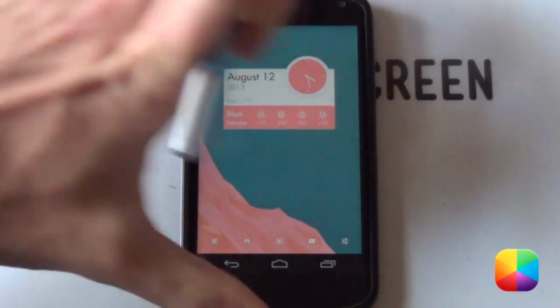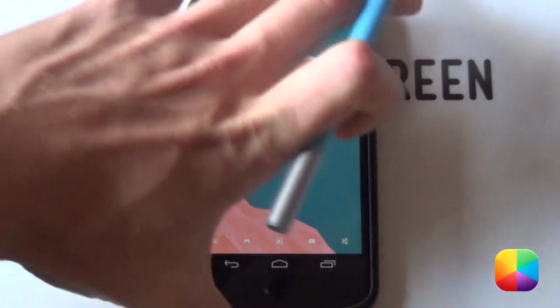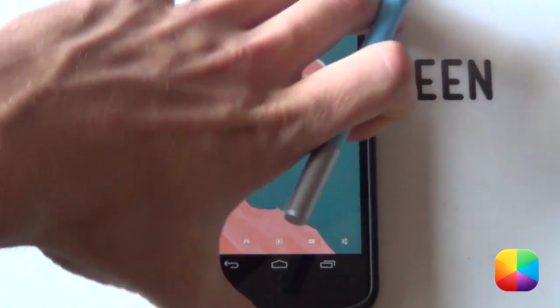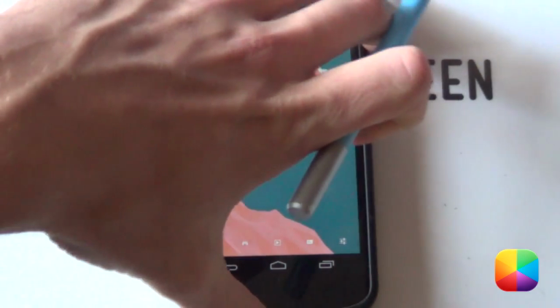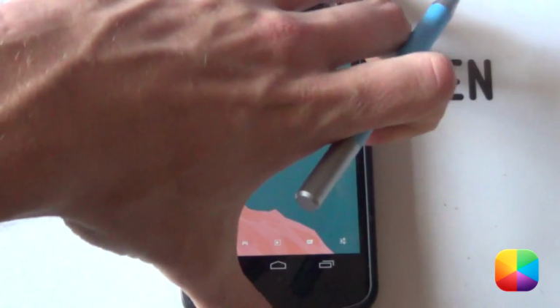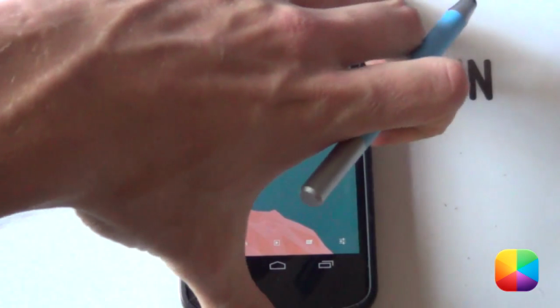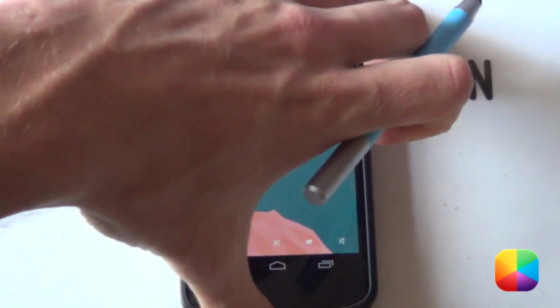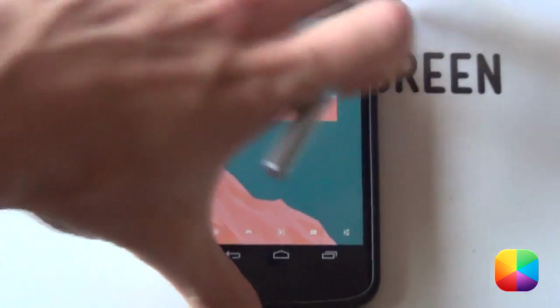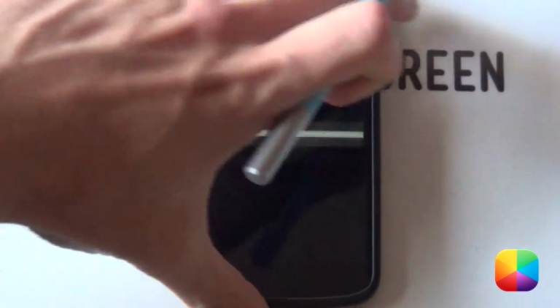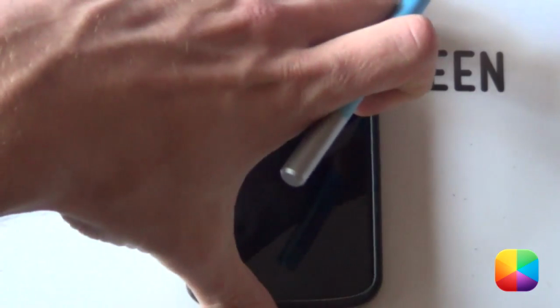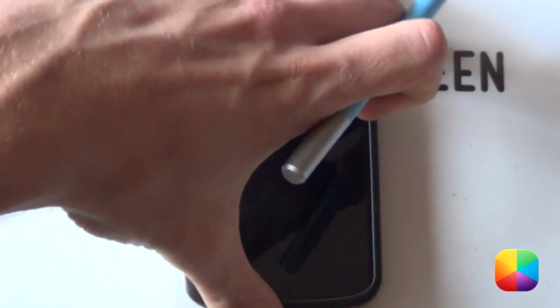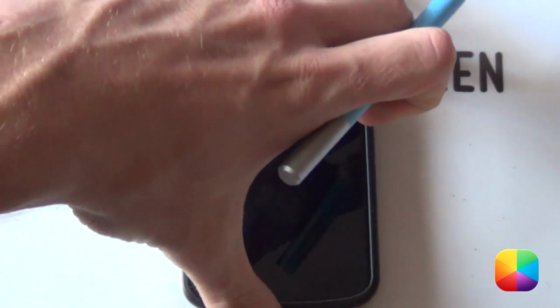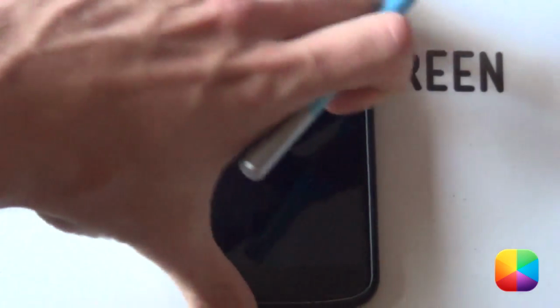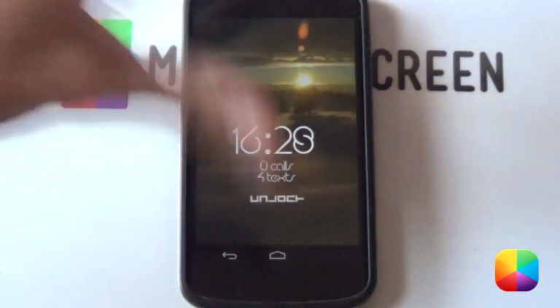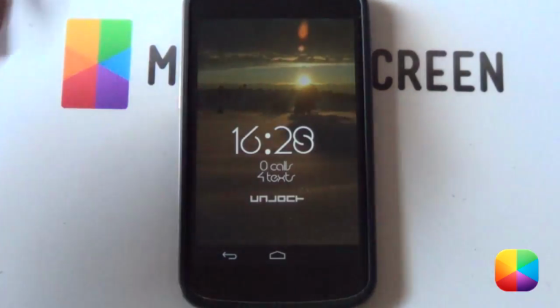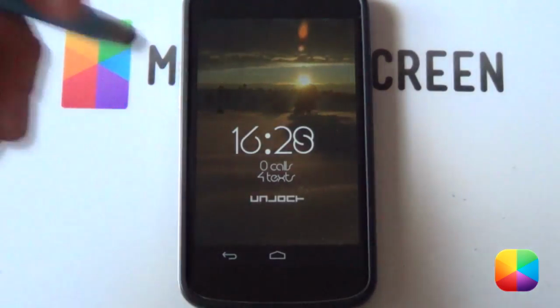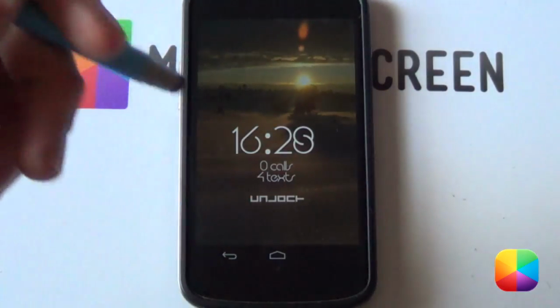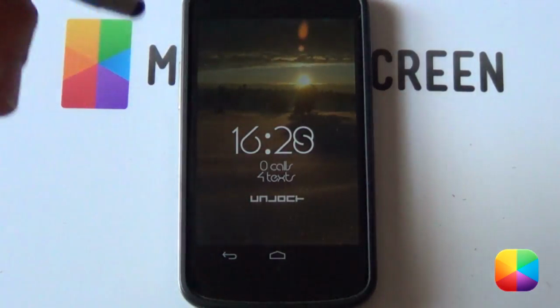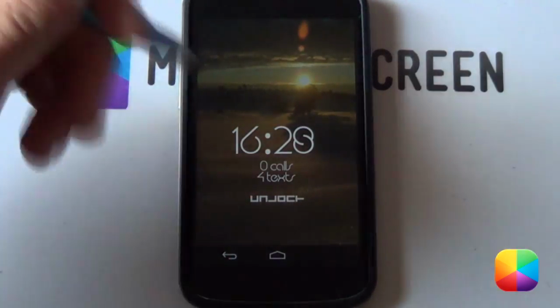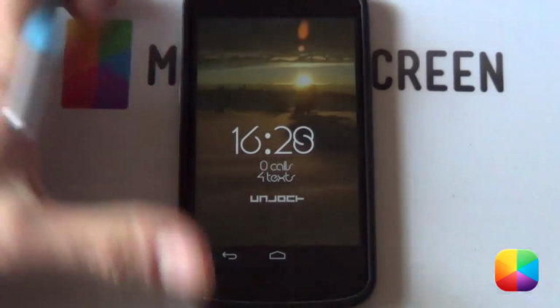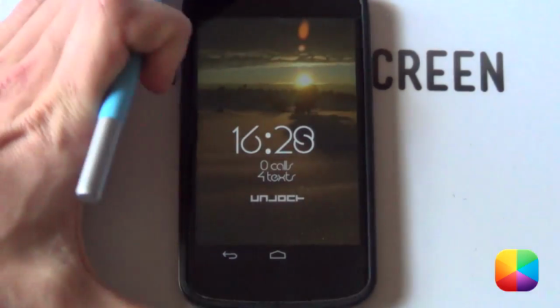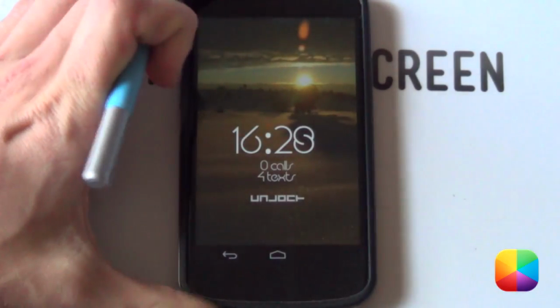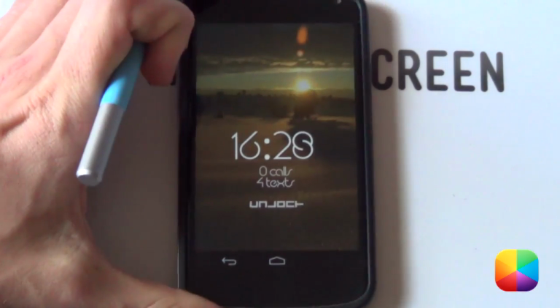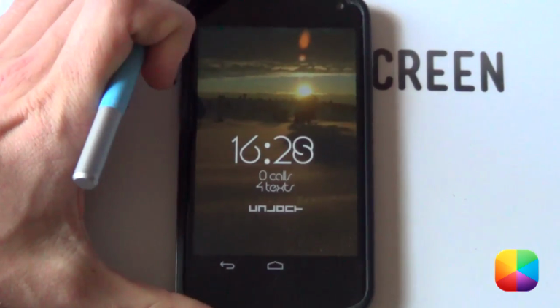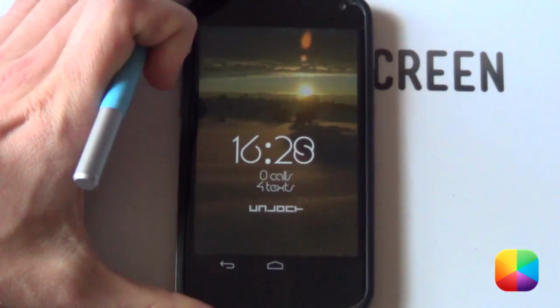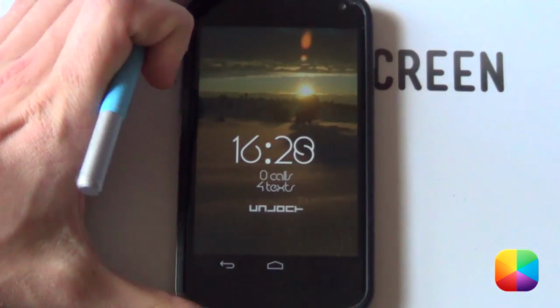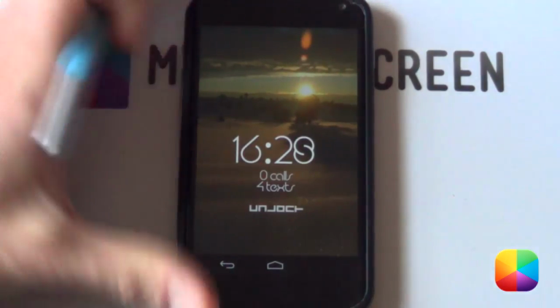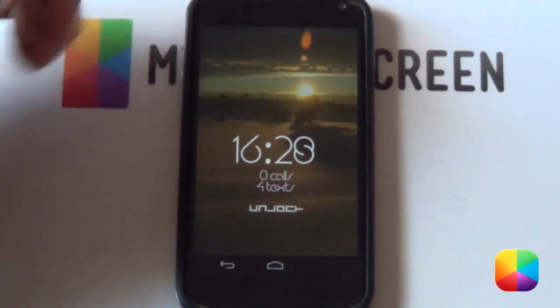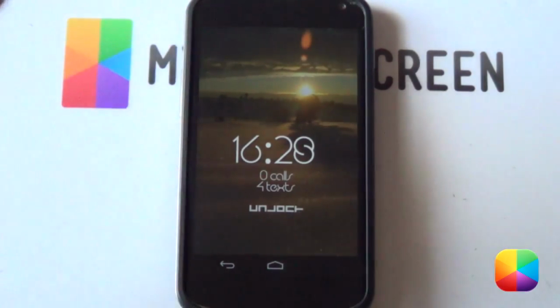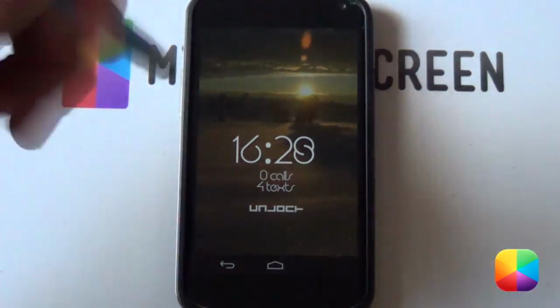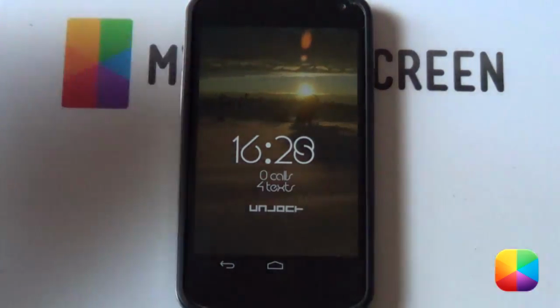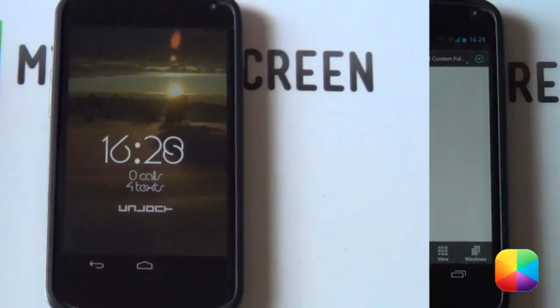So if you'd like to know how to recreate this Android lock screen on your phone, you definitely want to go check out today's video tutorial. Let us begin.